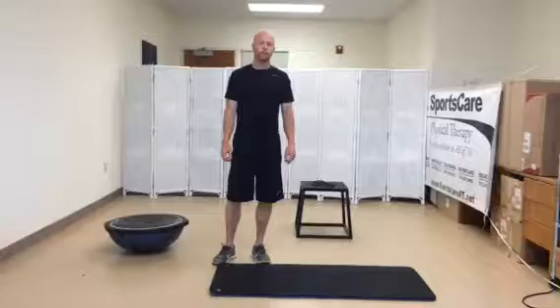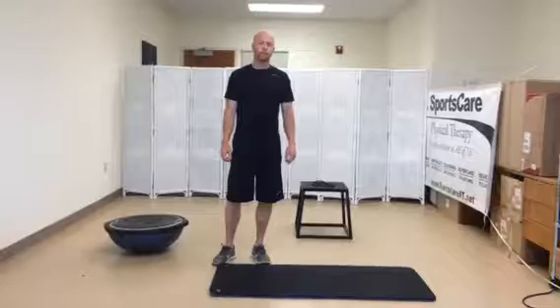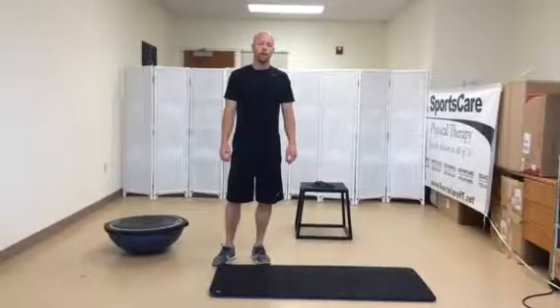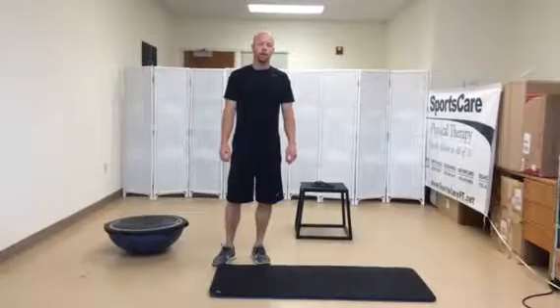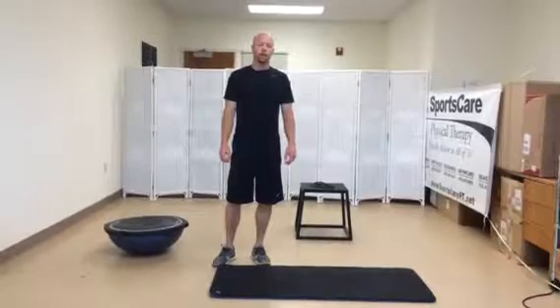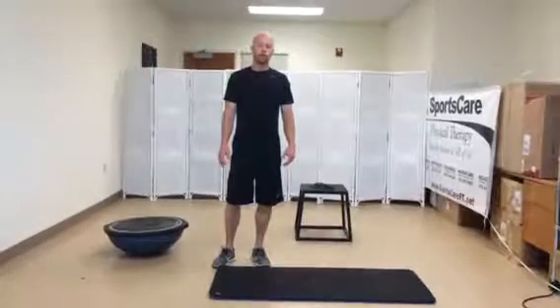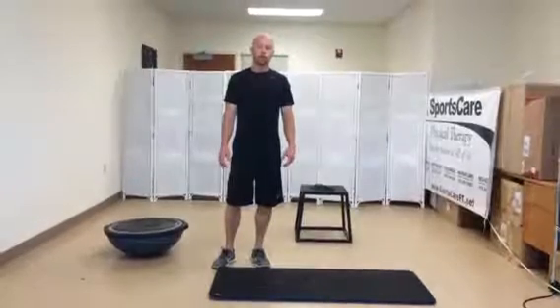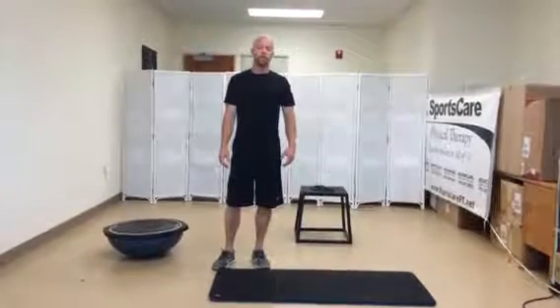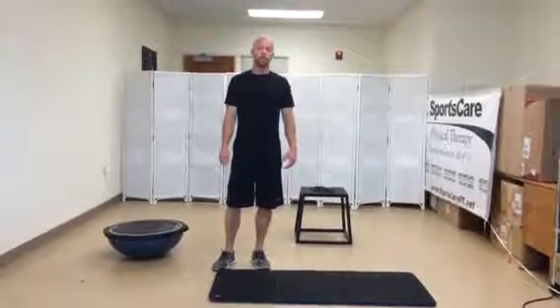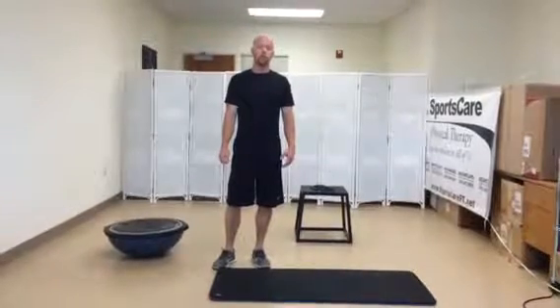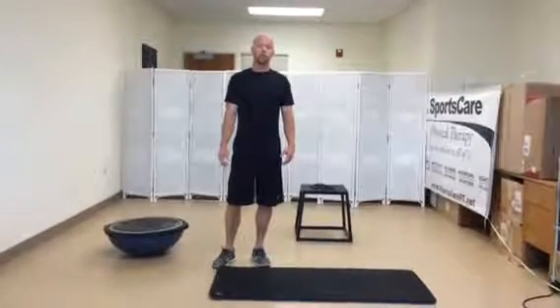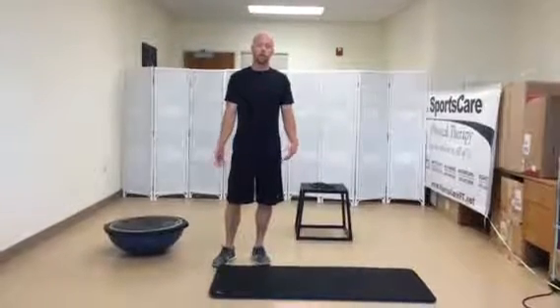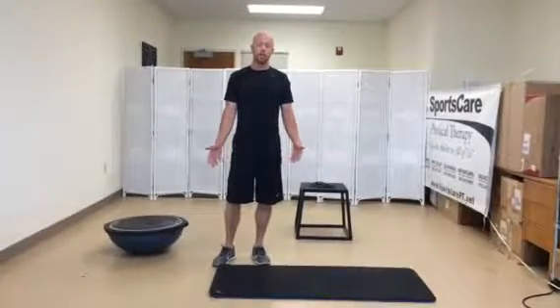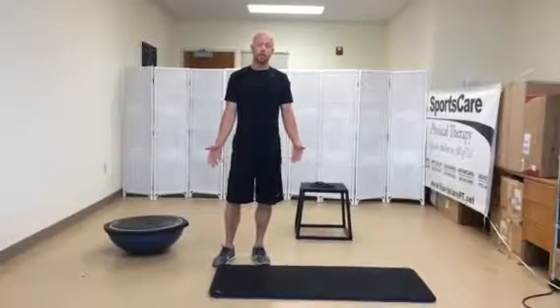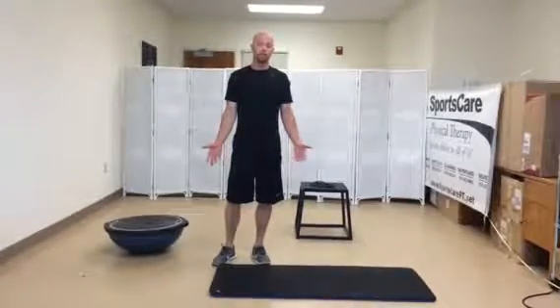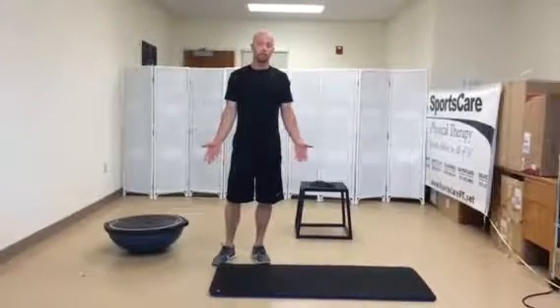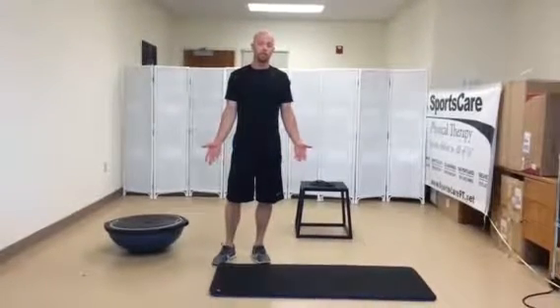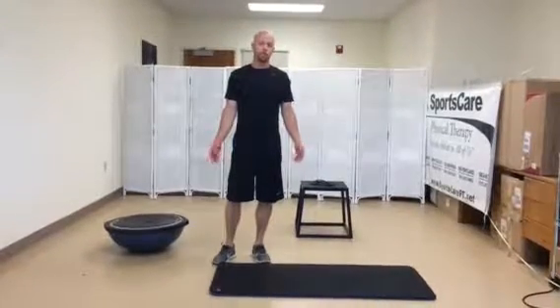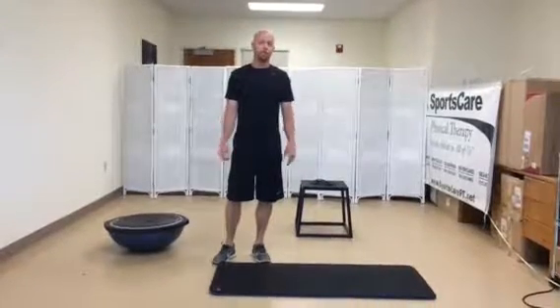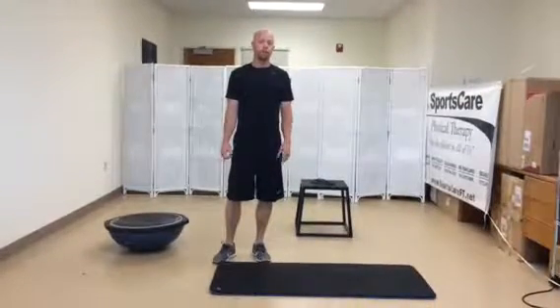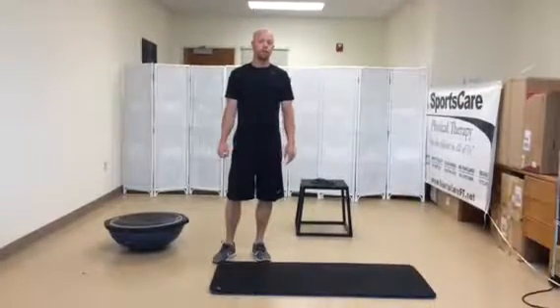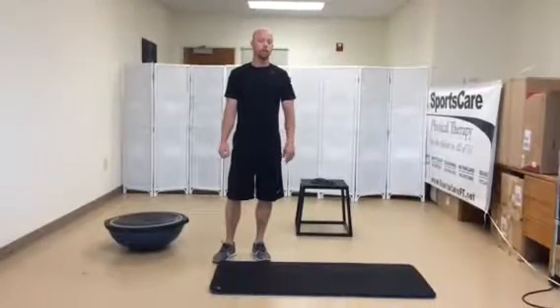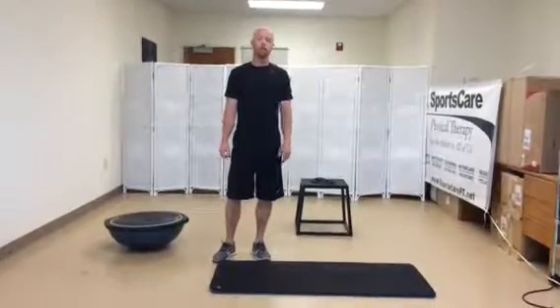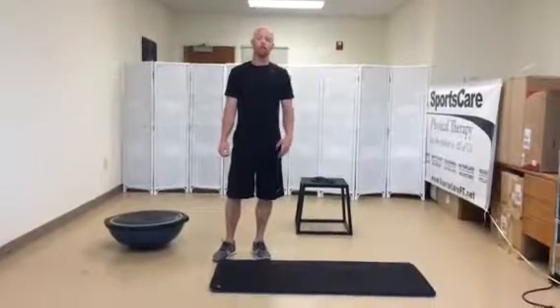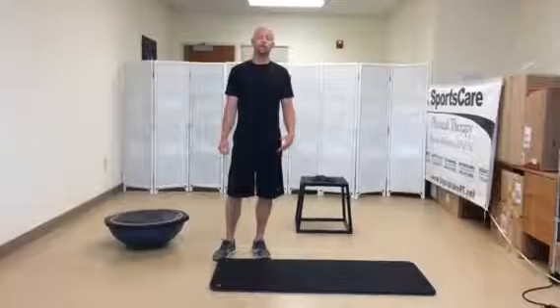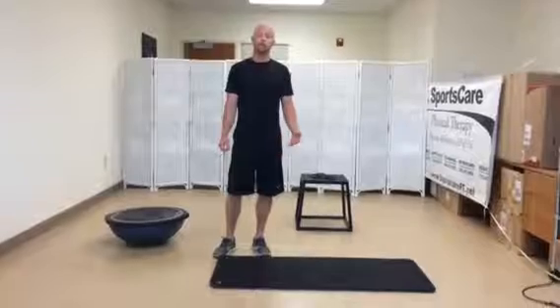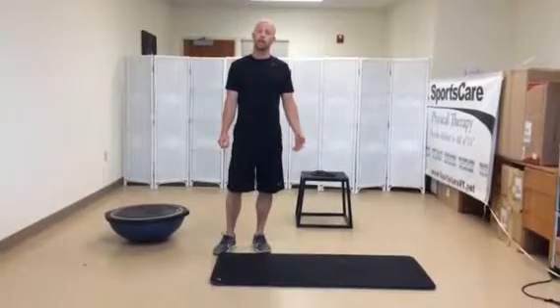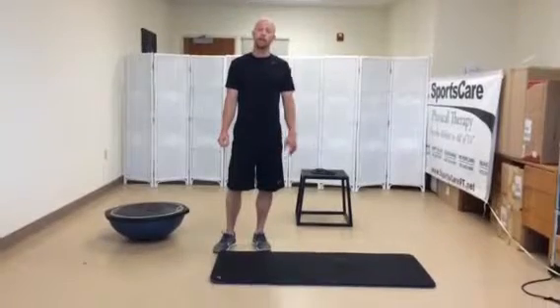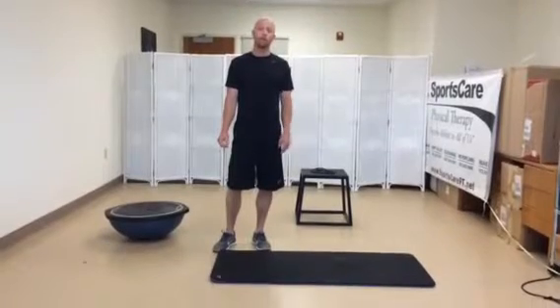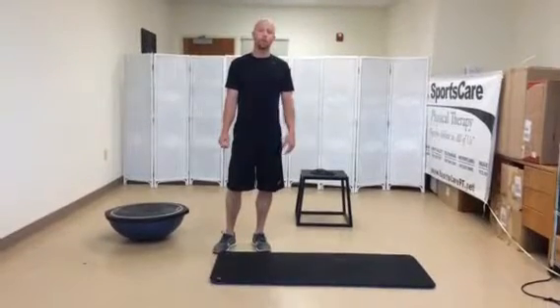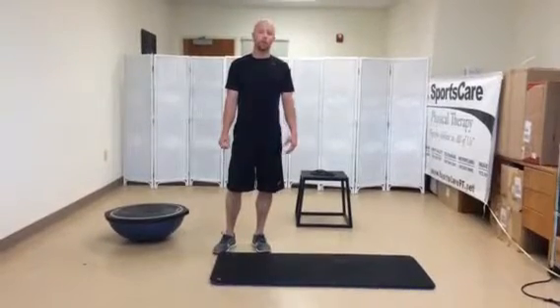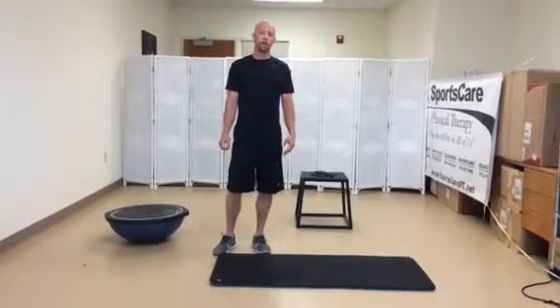I want to show you some good stretches to perform after you're done with a long day of wakeboarding or skiing.